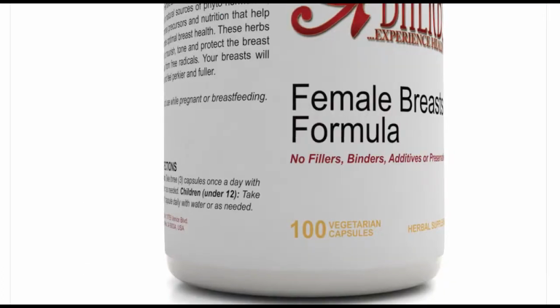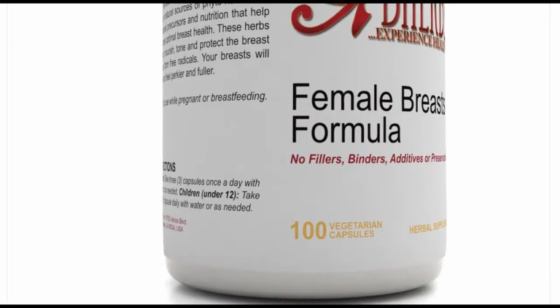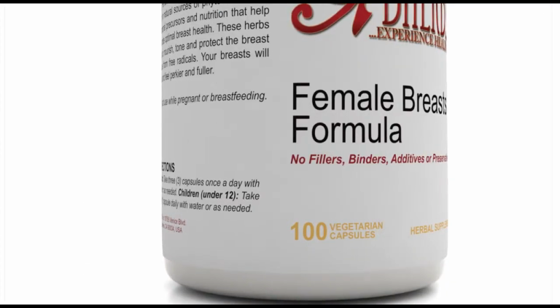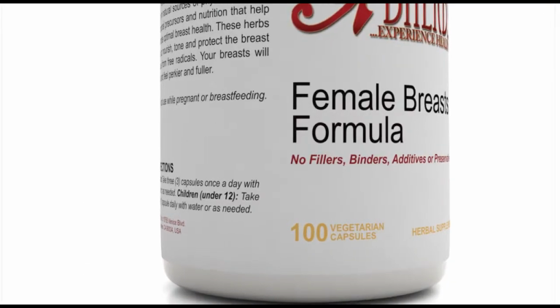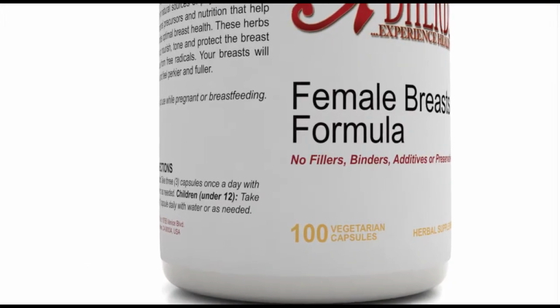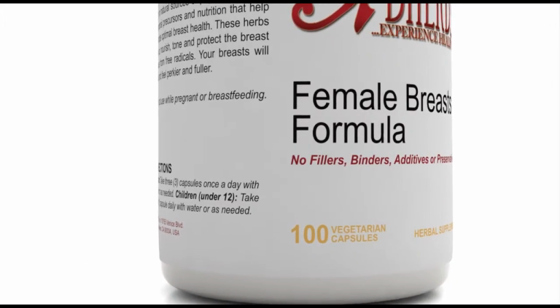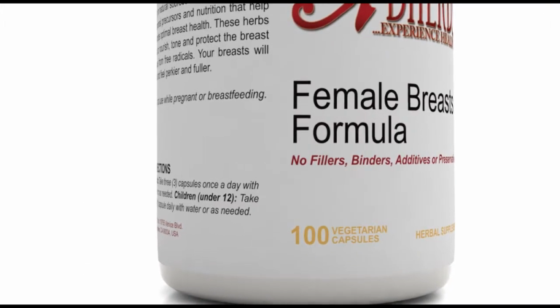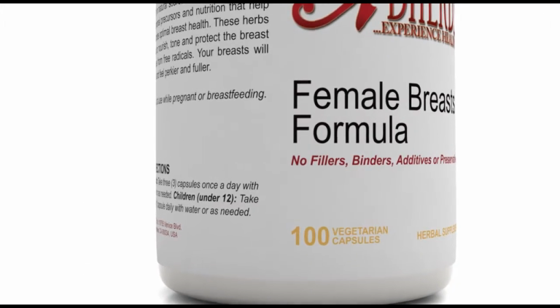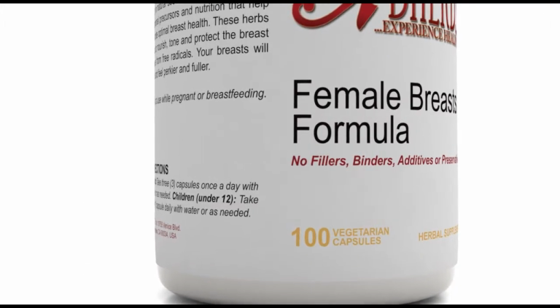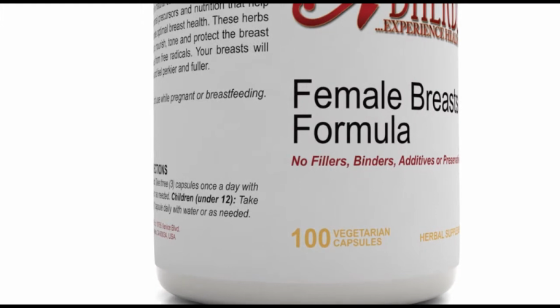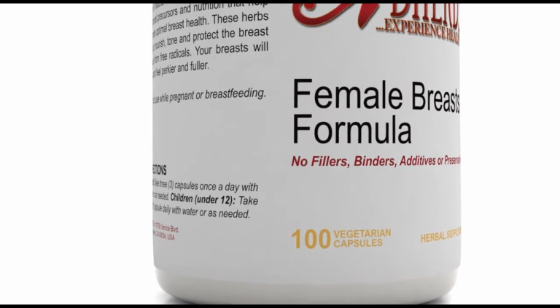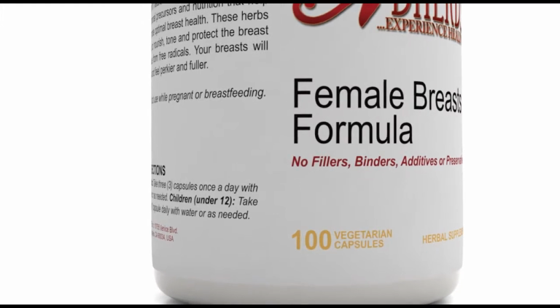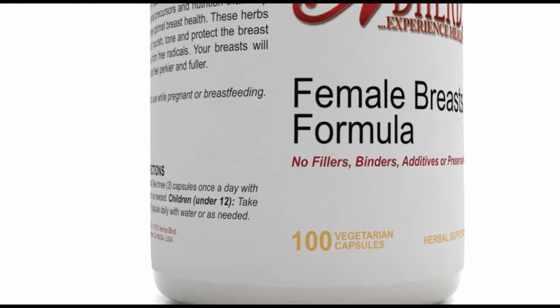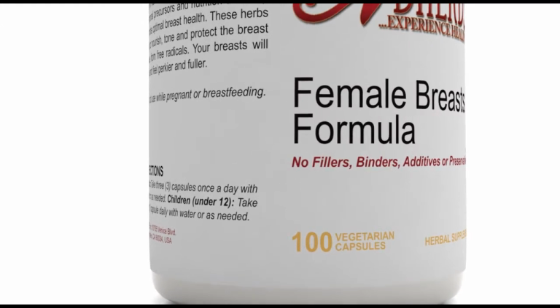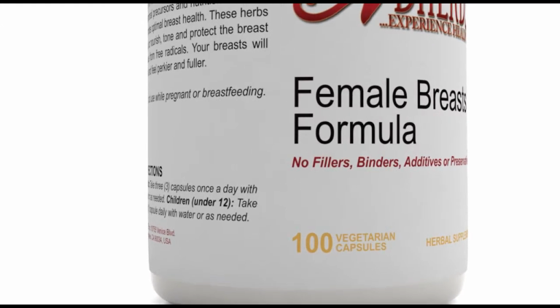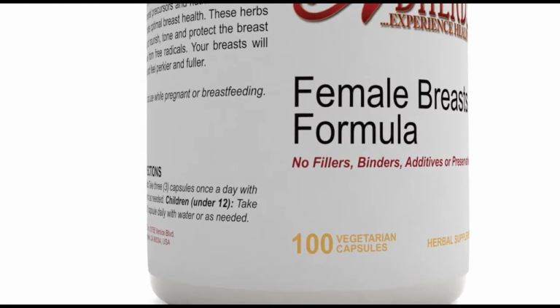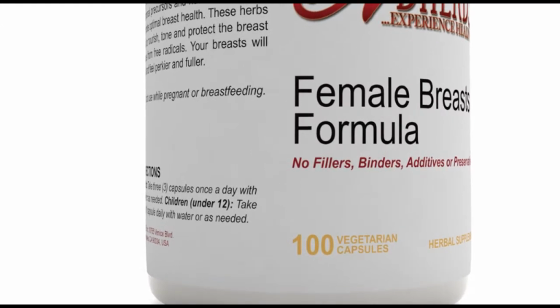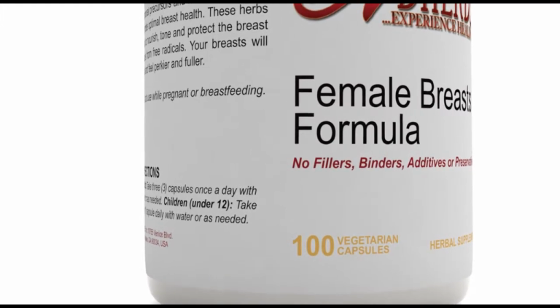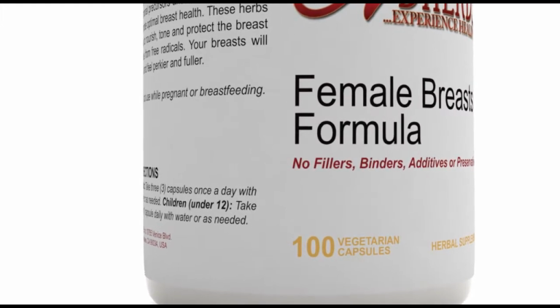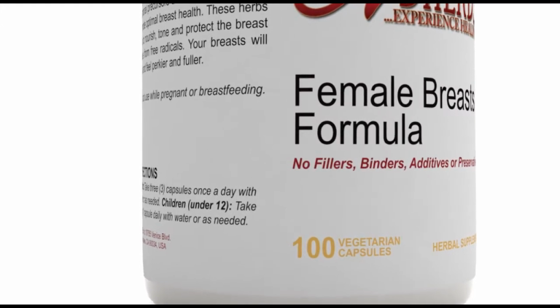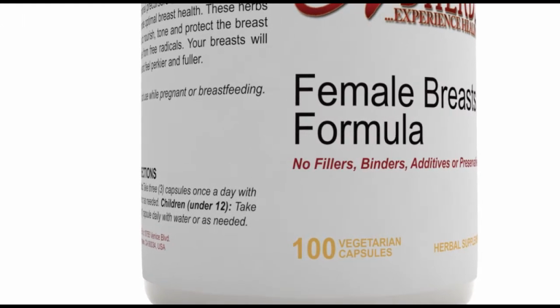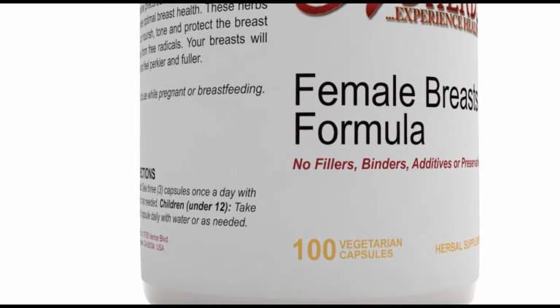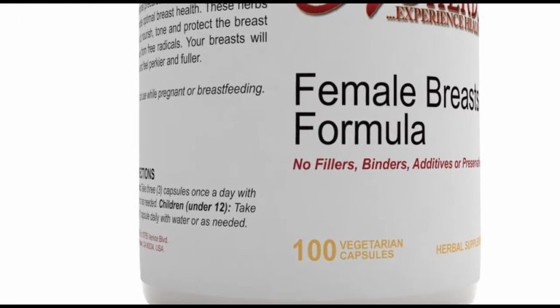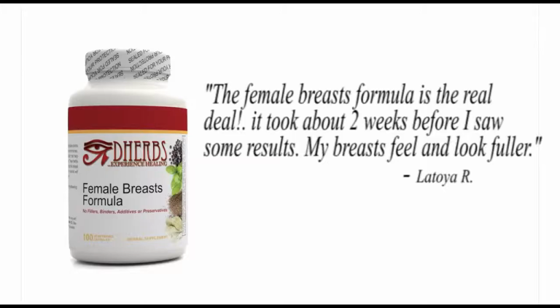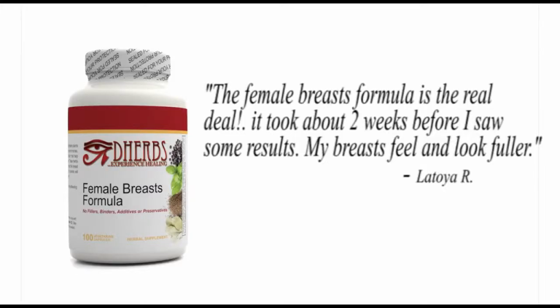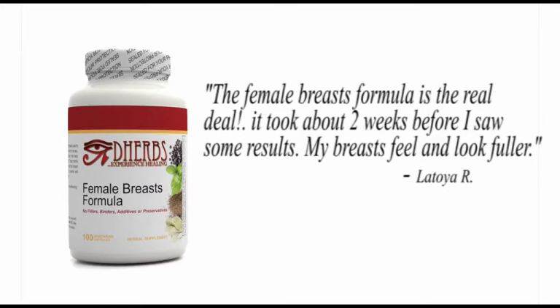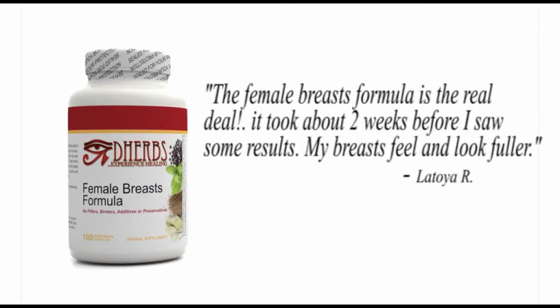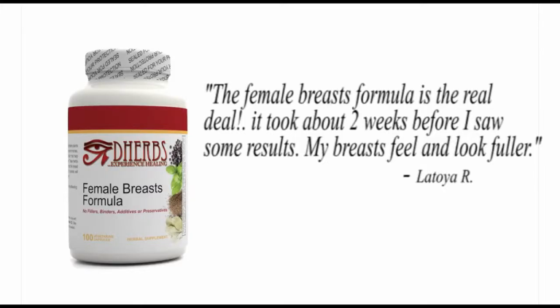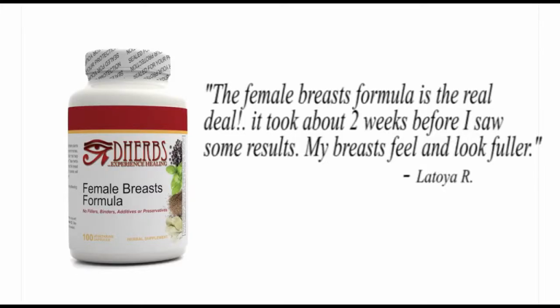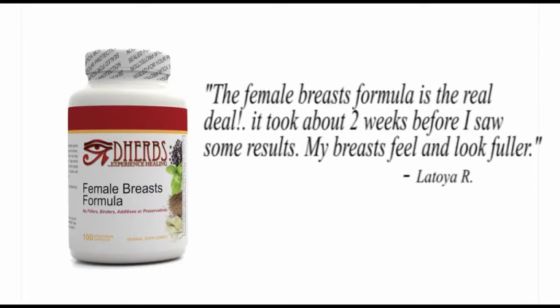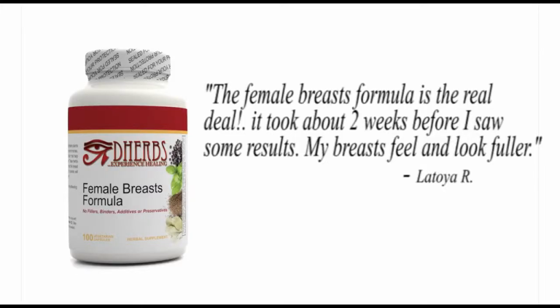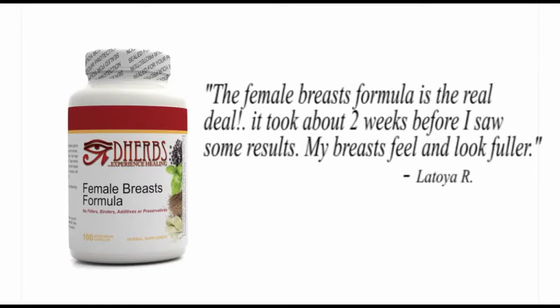Your breasts will look and feel perkier and fuller. The Female Breast Formula is the real deal.